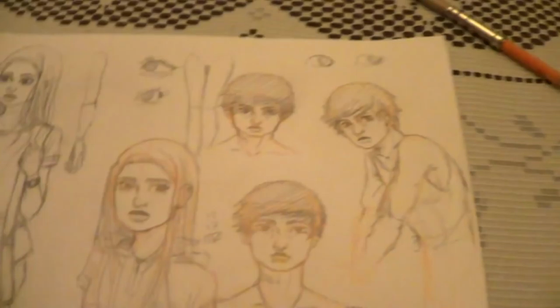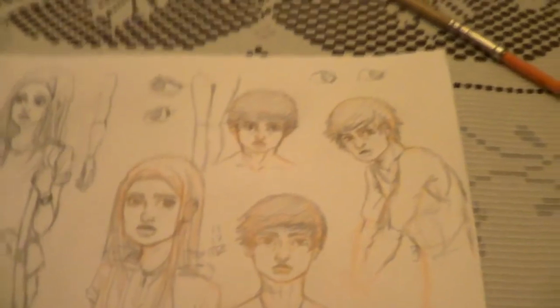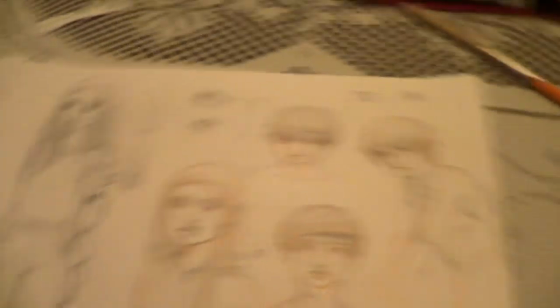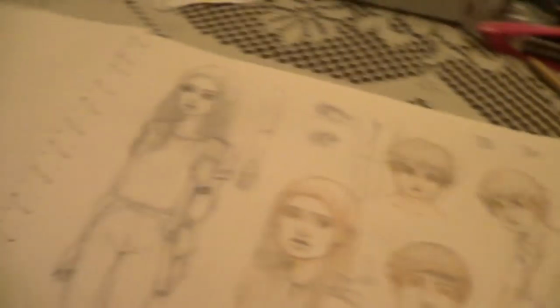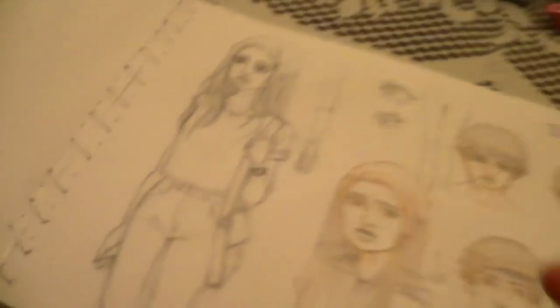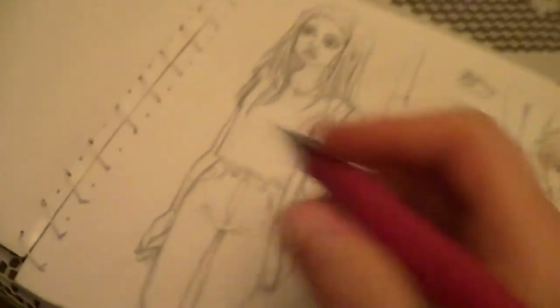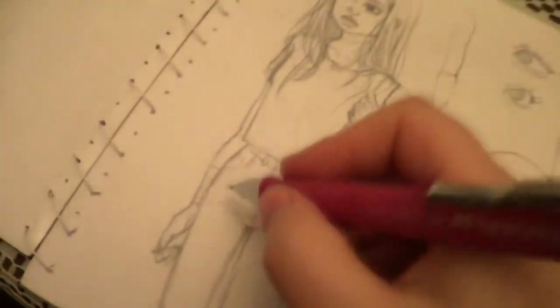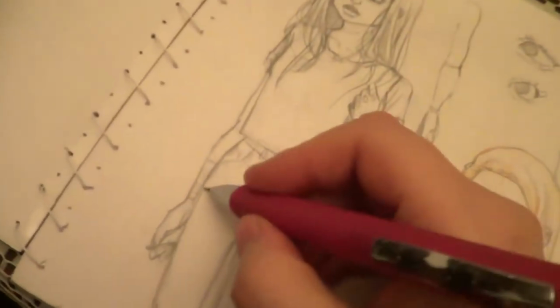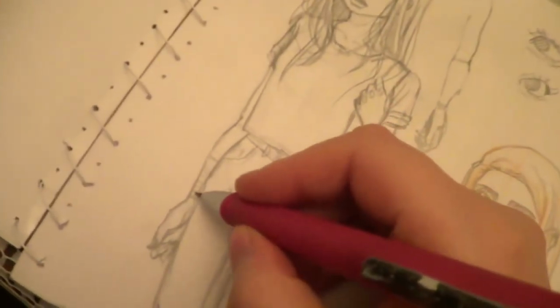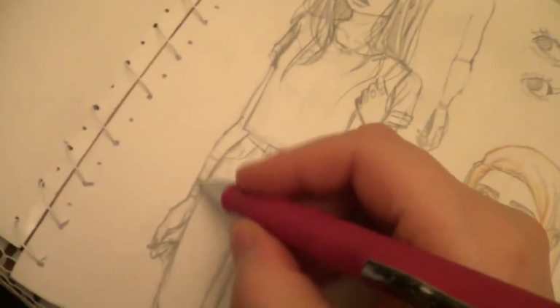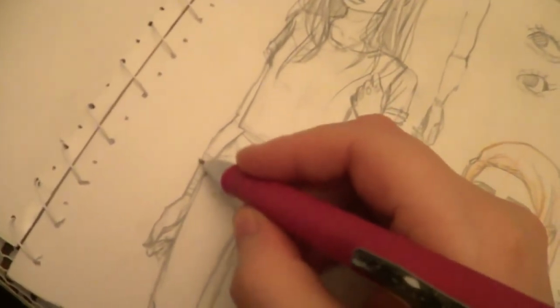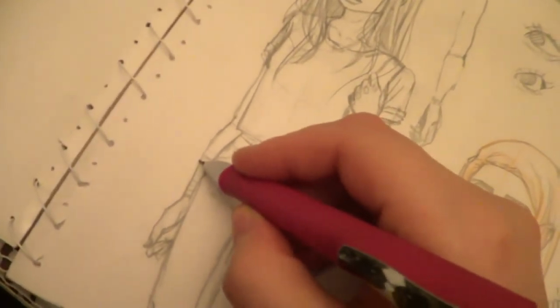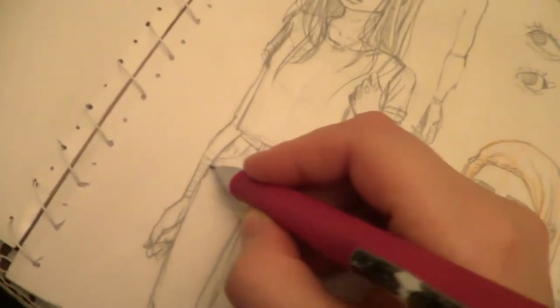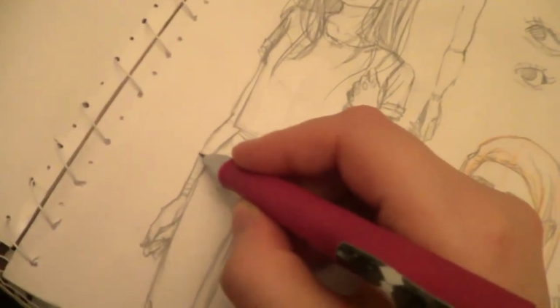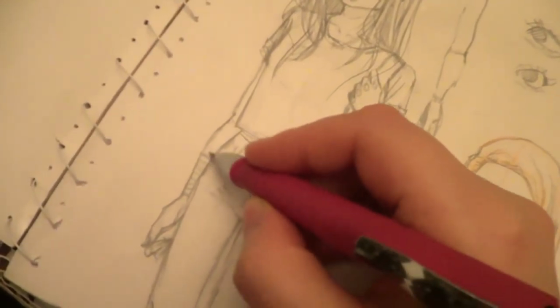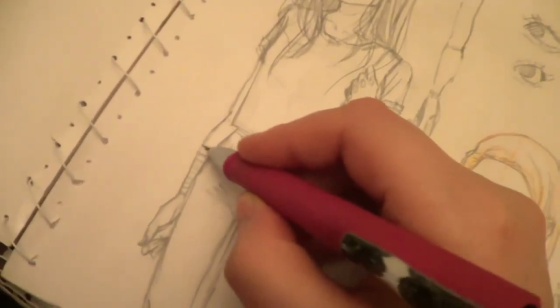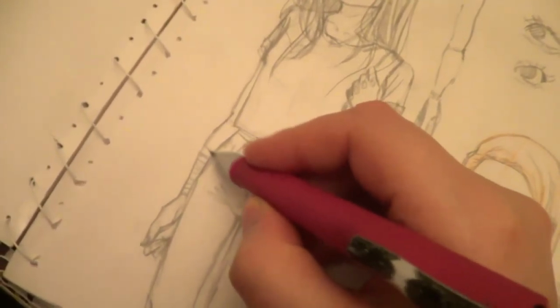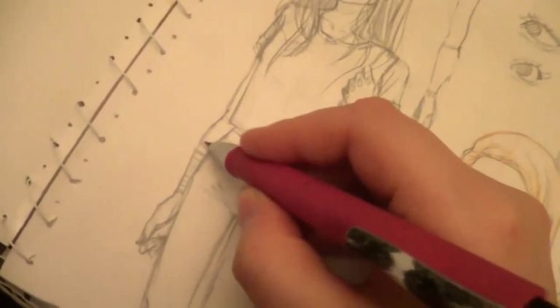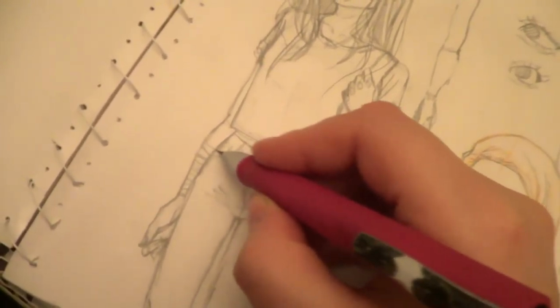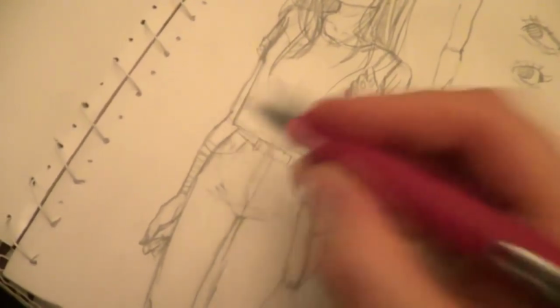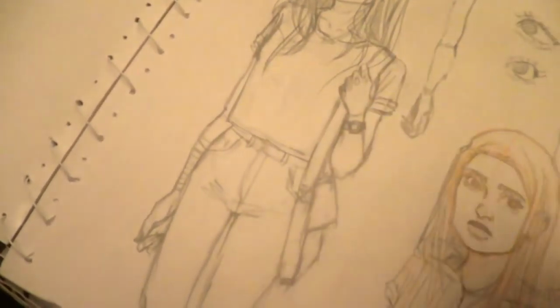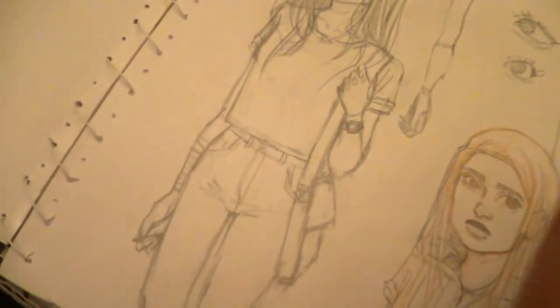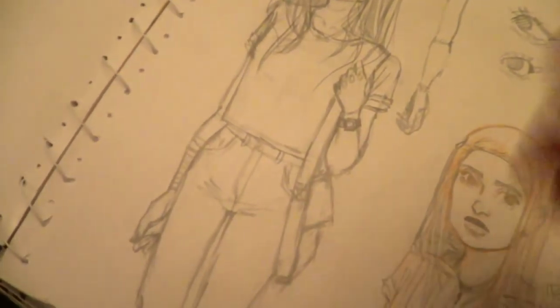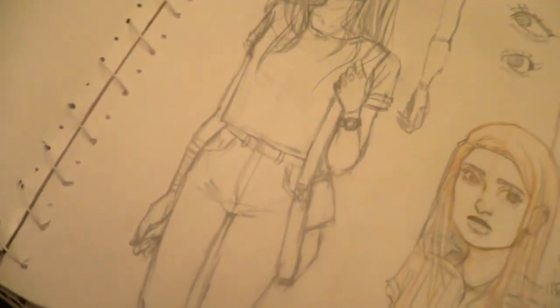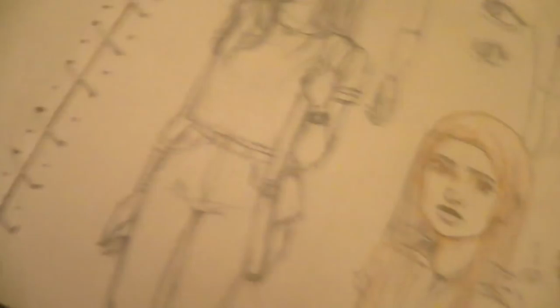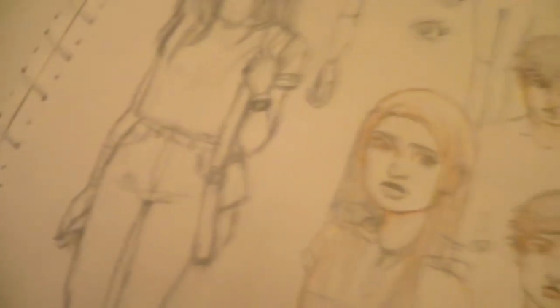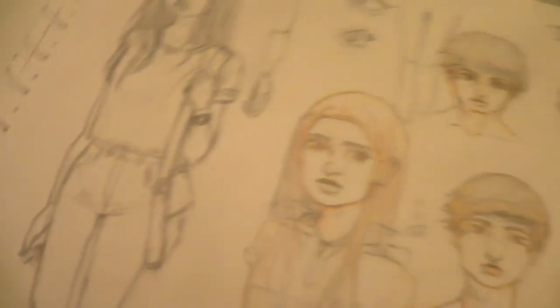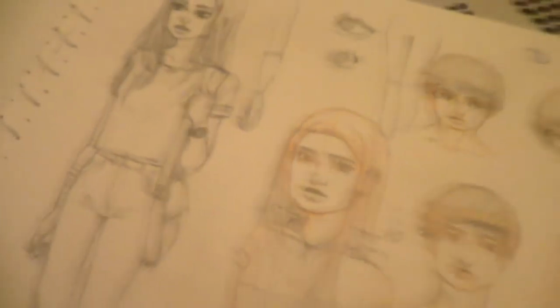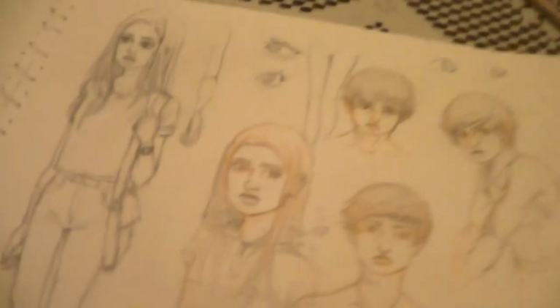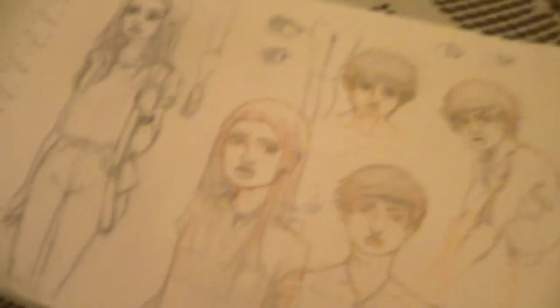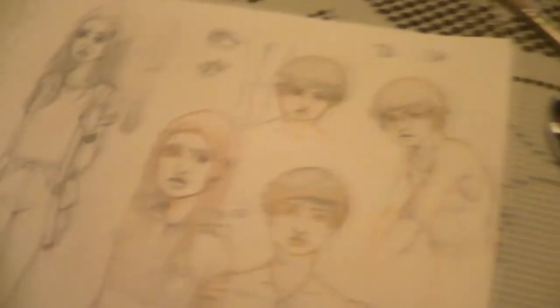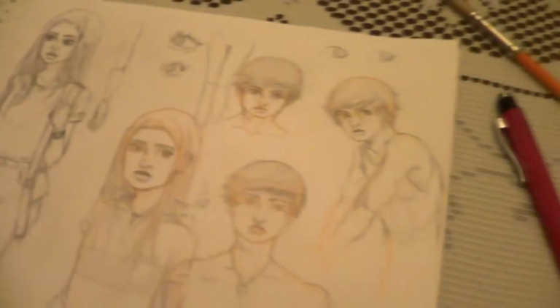I sometimes forget to draw her bandage hair, but not always, so that's already pretty good.